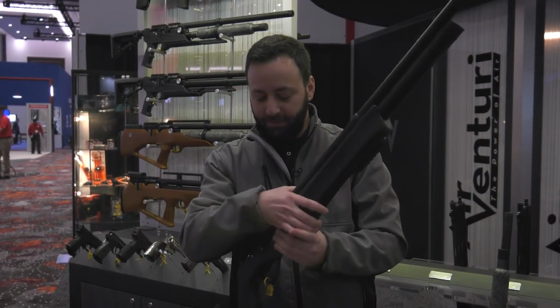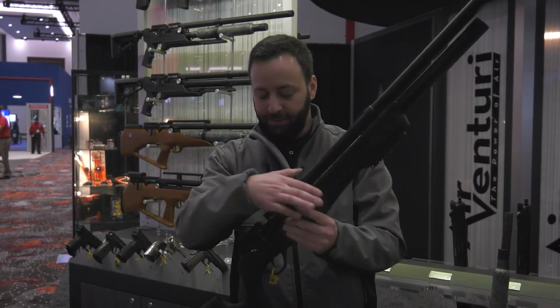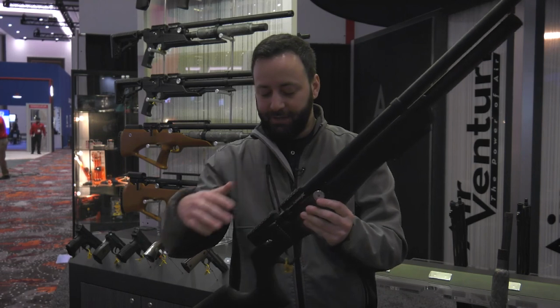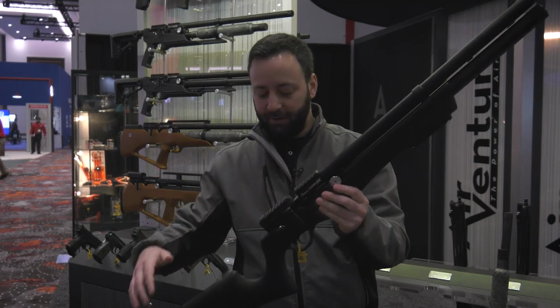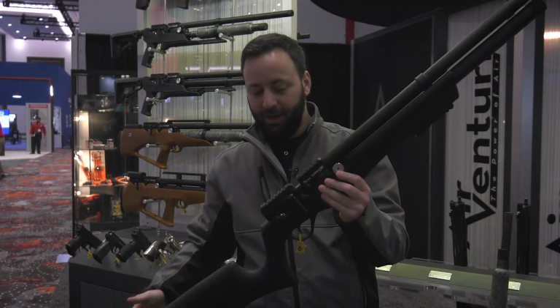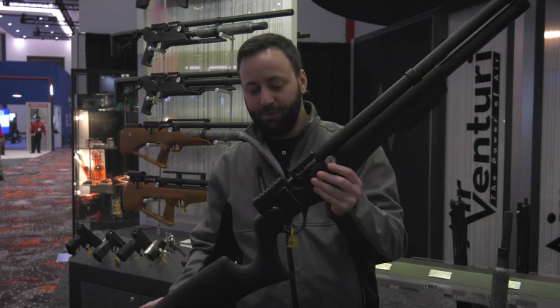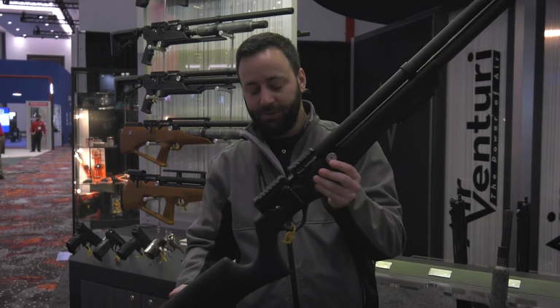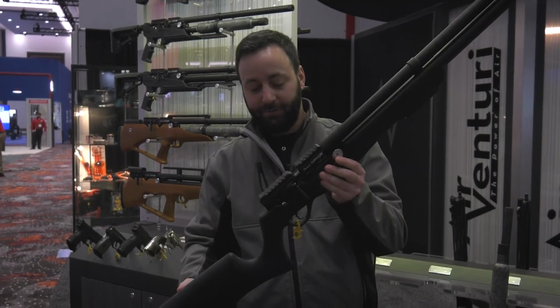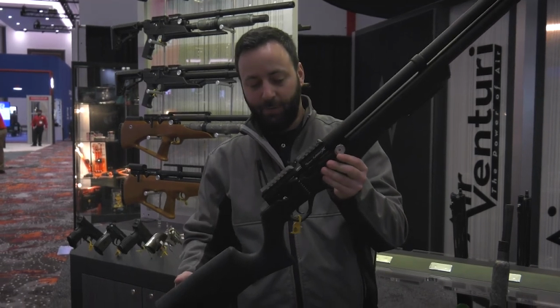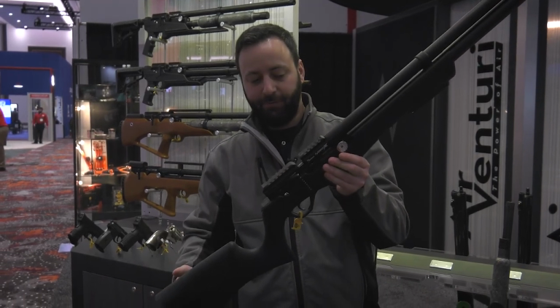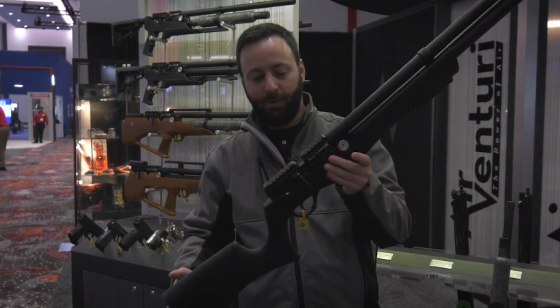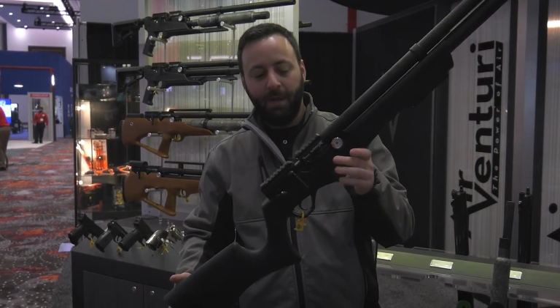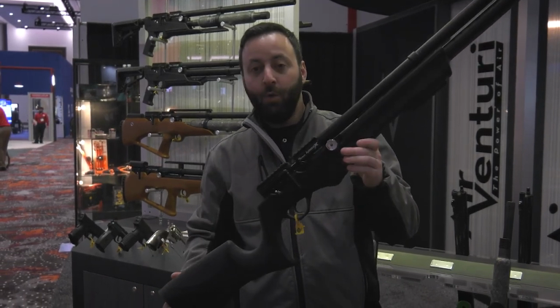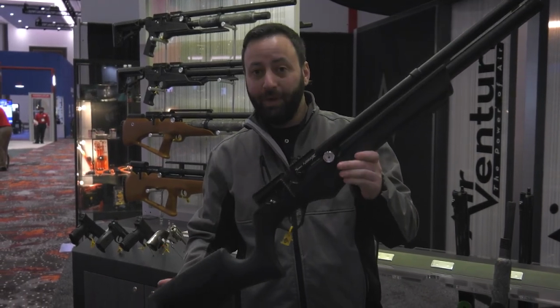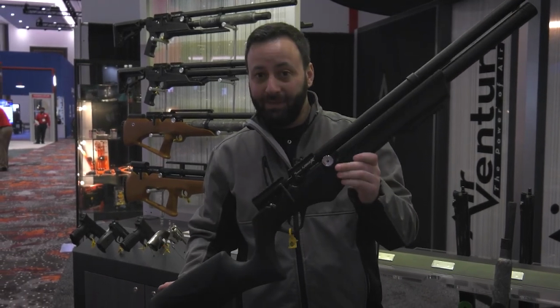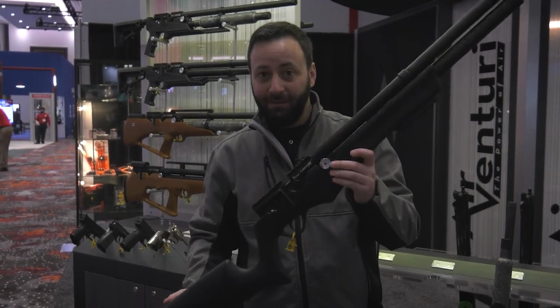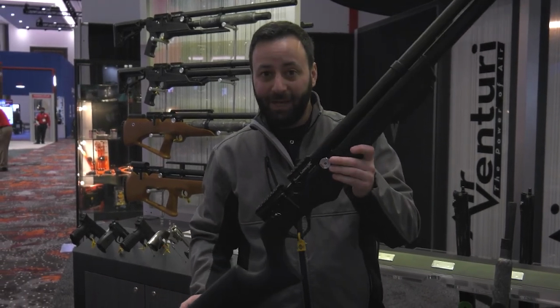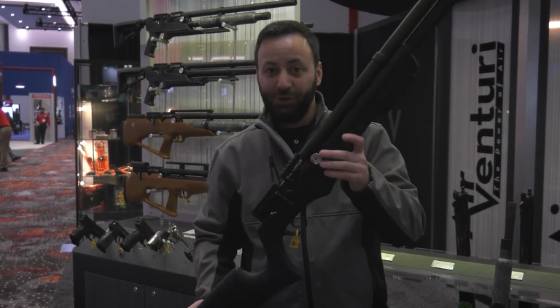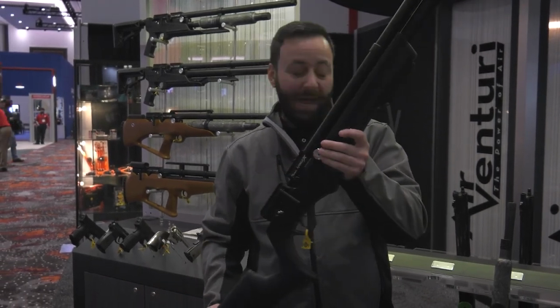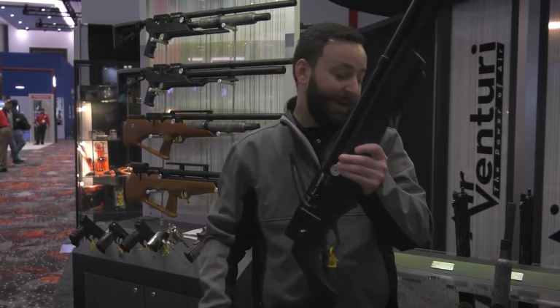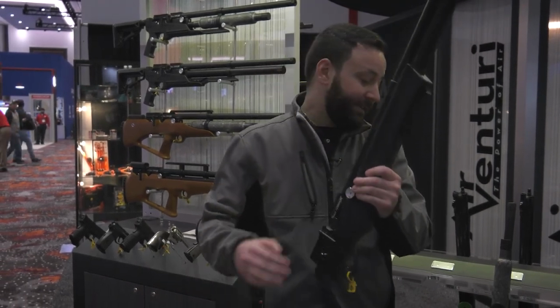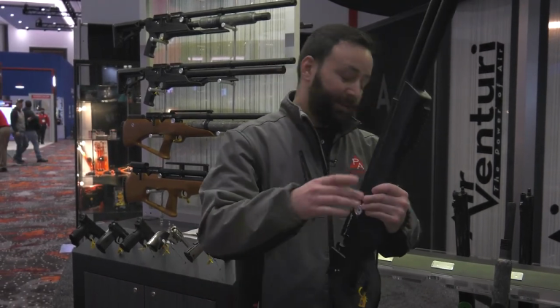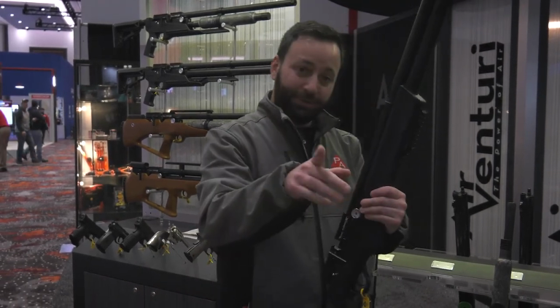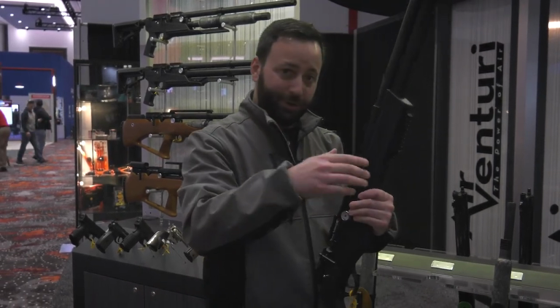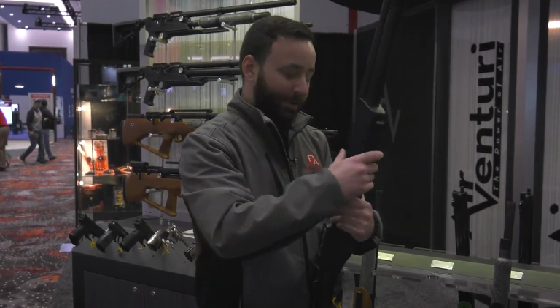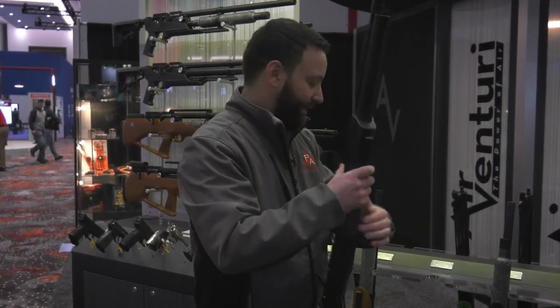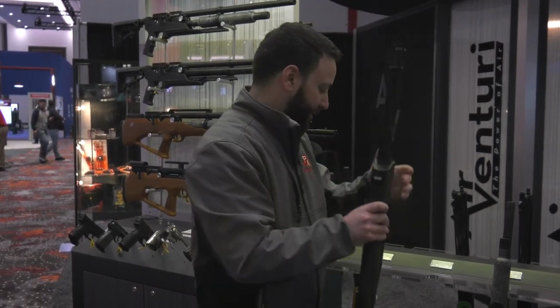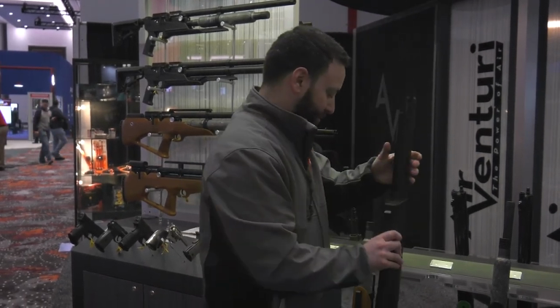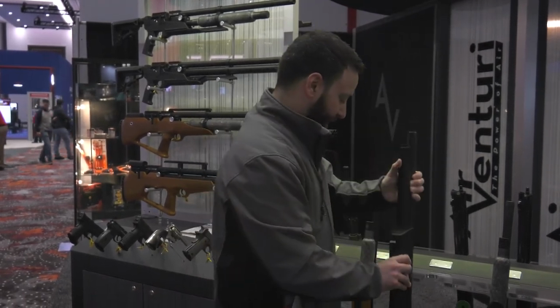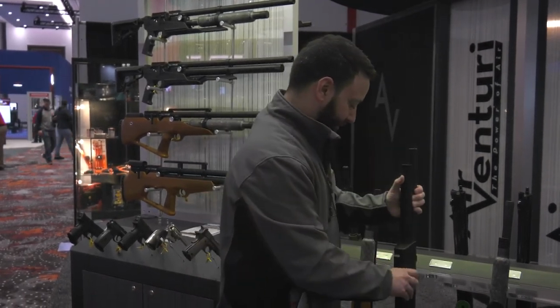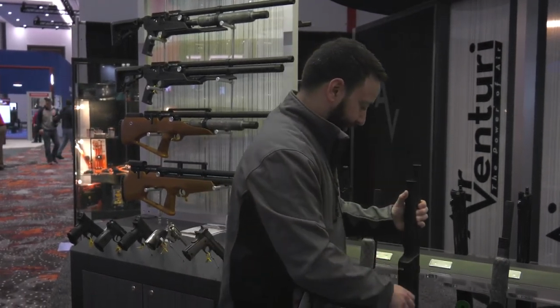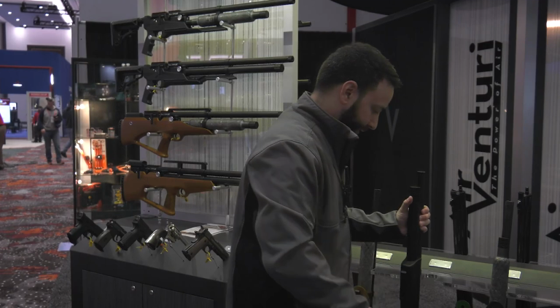Air Venturi's got a lot of cool stuff going for them with the Avenge-X. Now let's show you one of the other models.